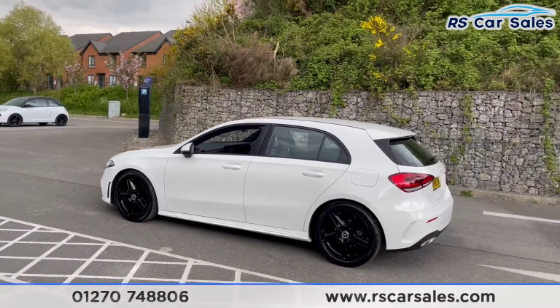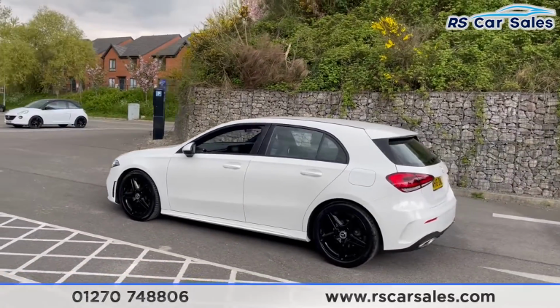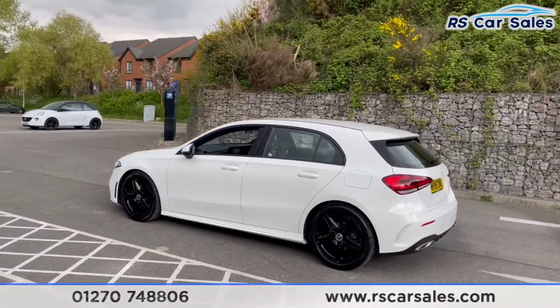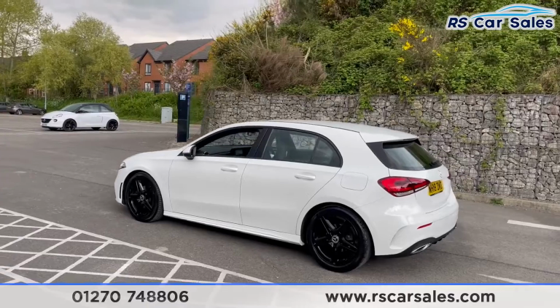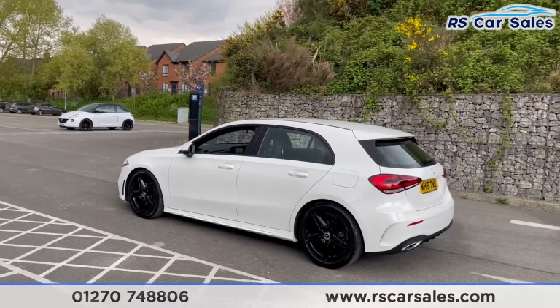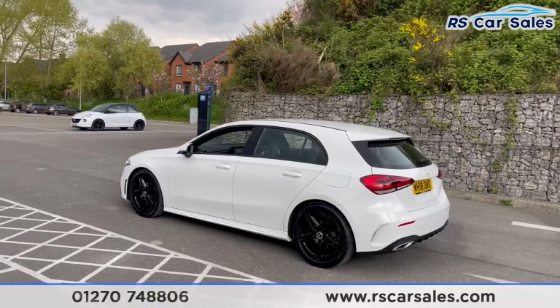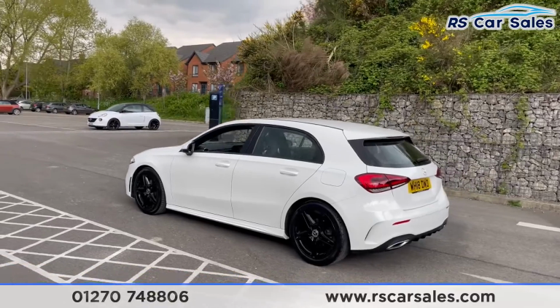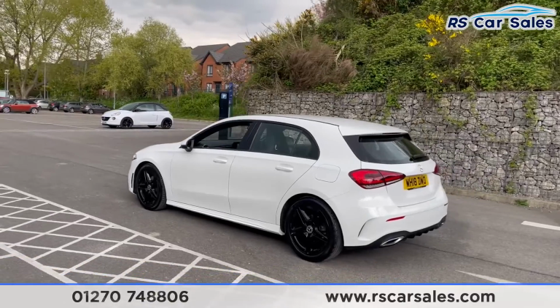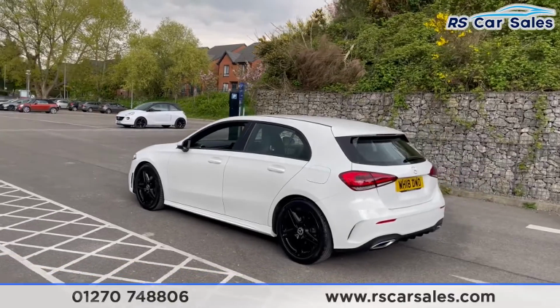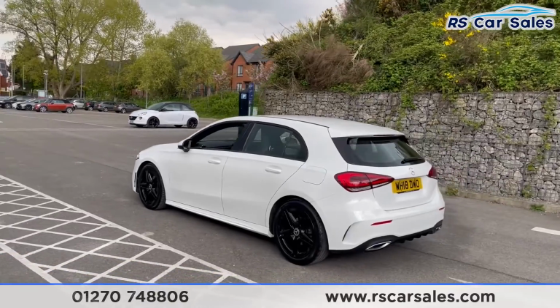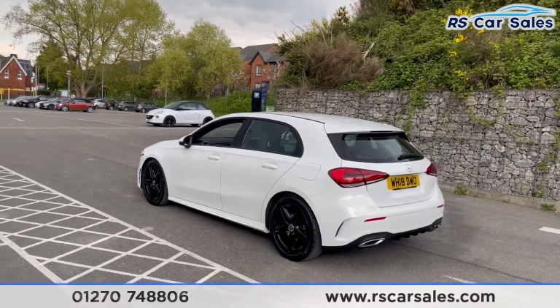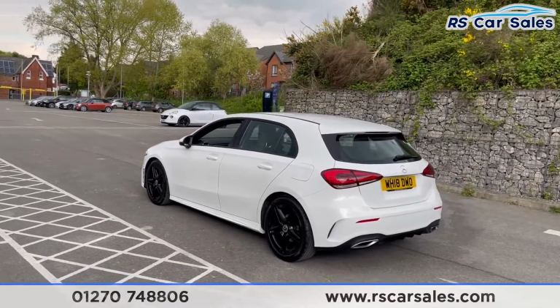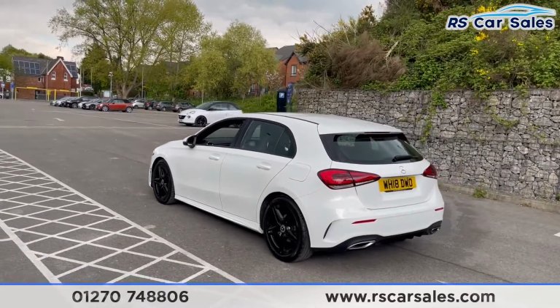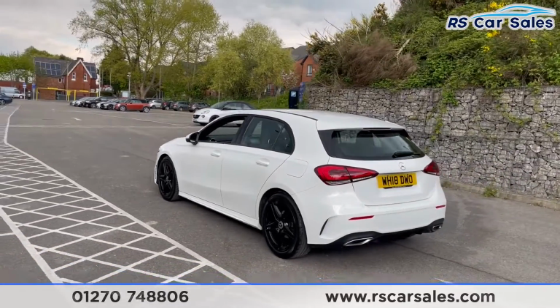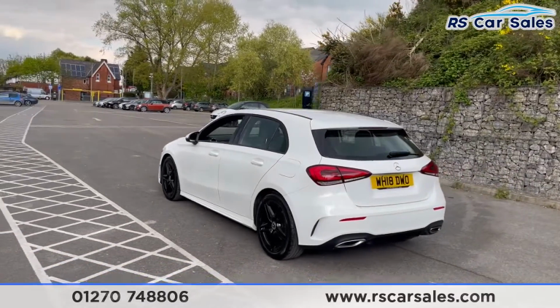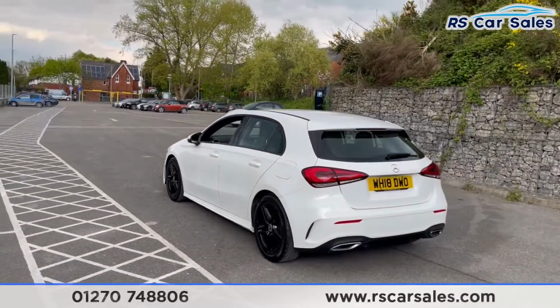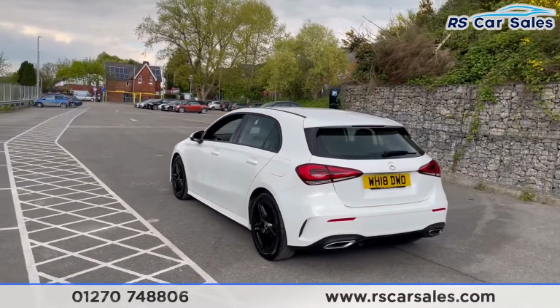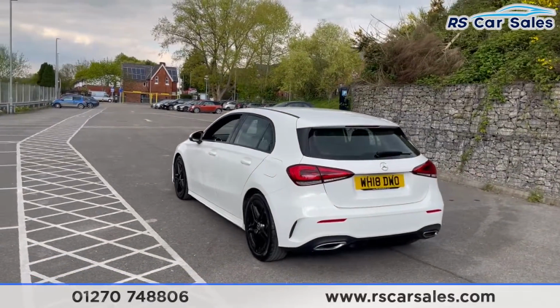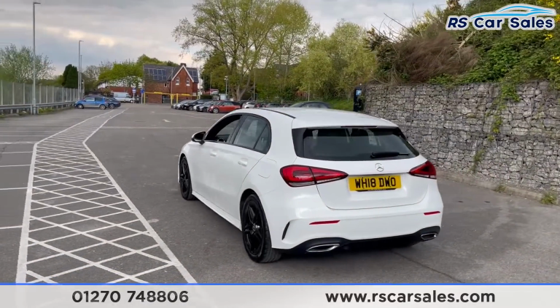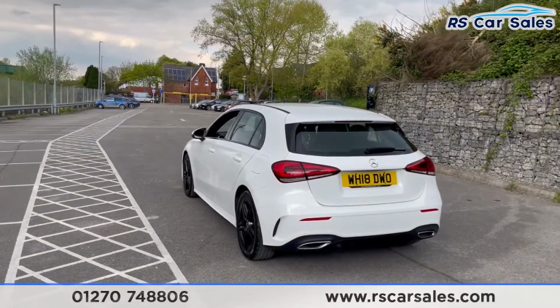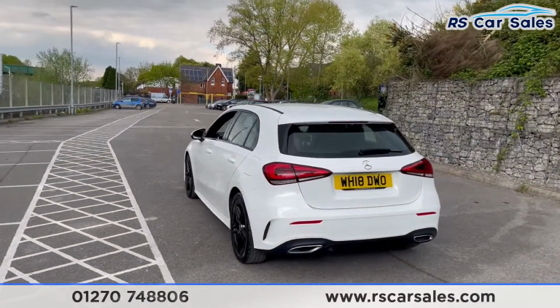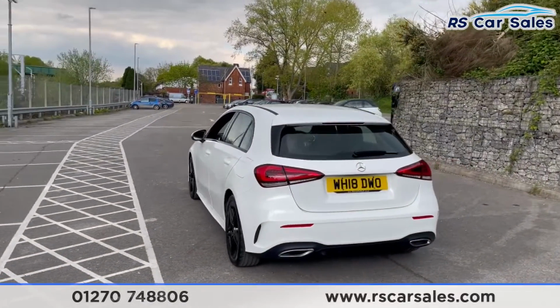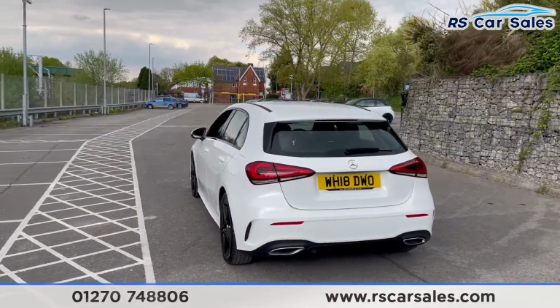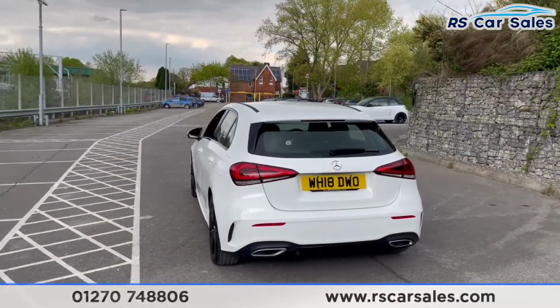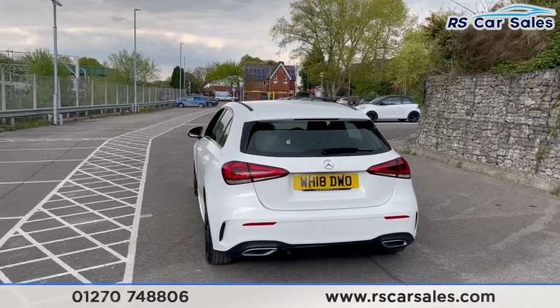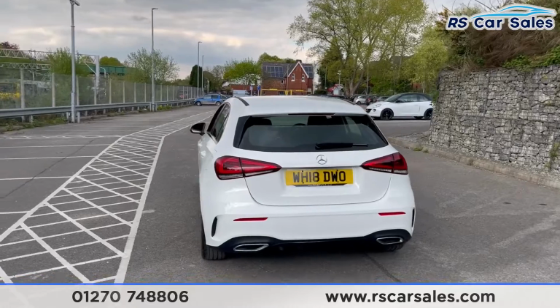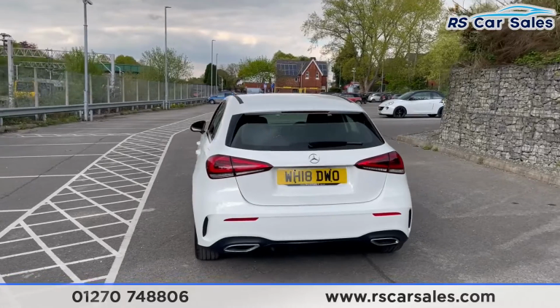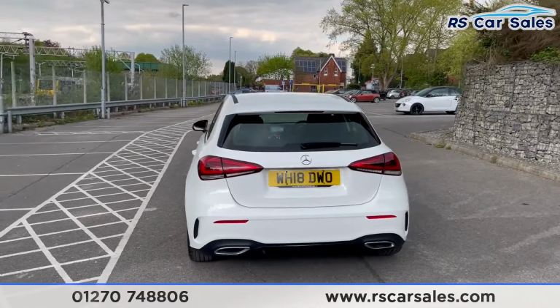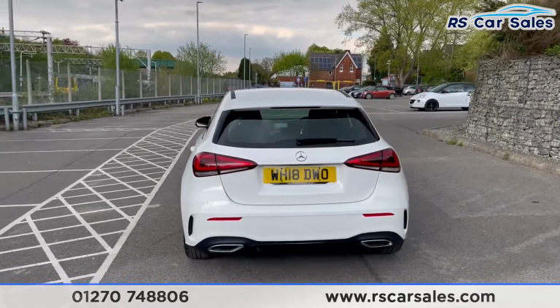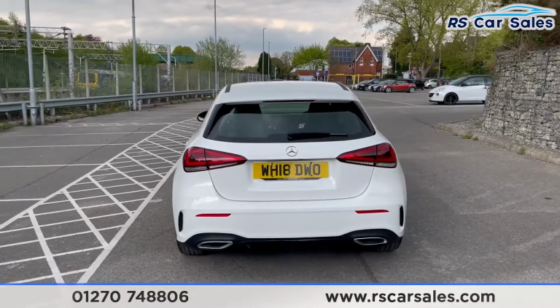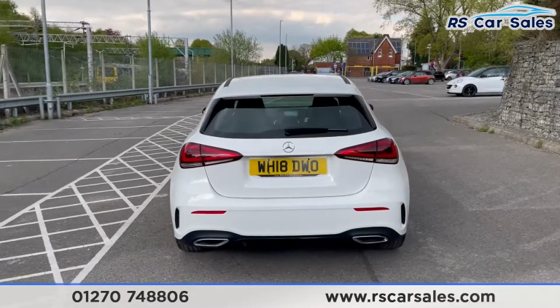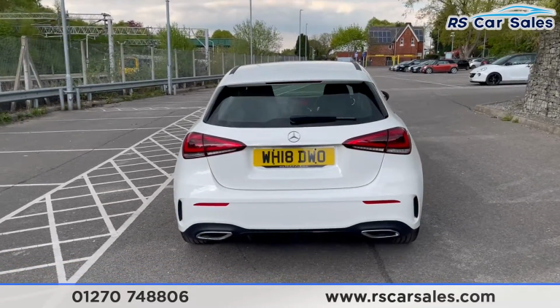We have the black window trim. We also have a rear reversing camera, dual exhaust, flush rear bumper, and also the rear diffuser.